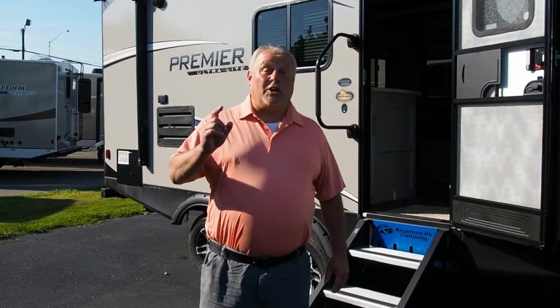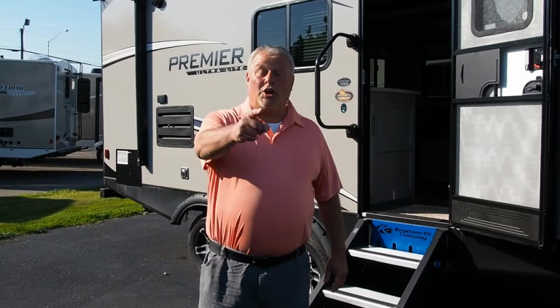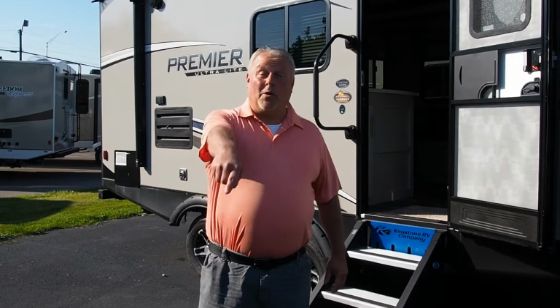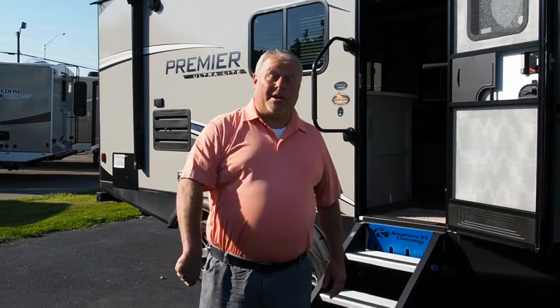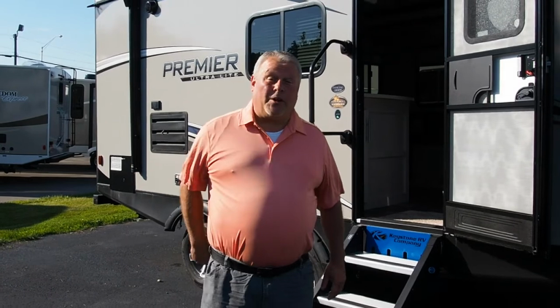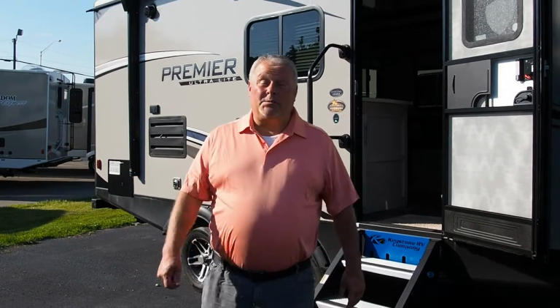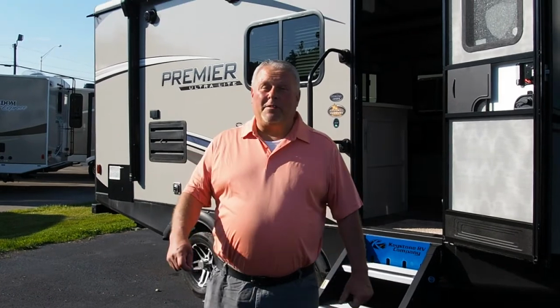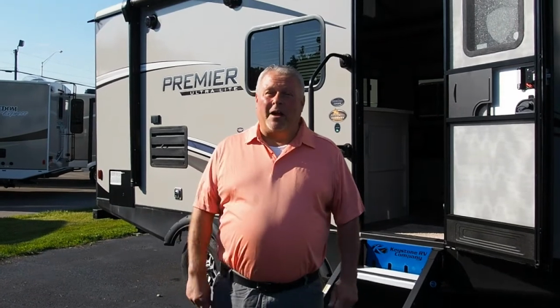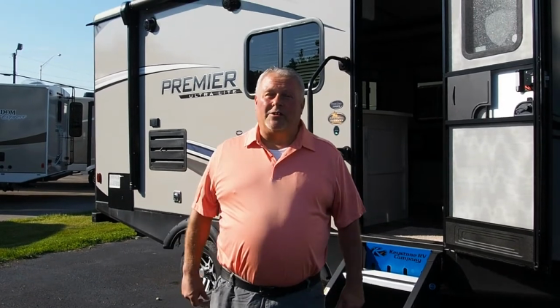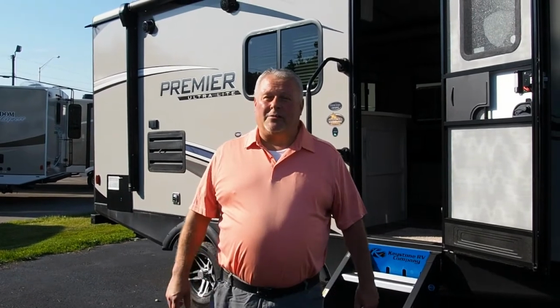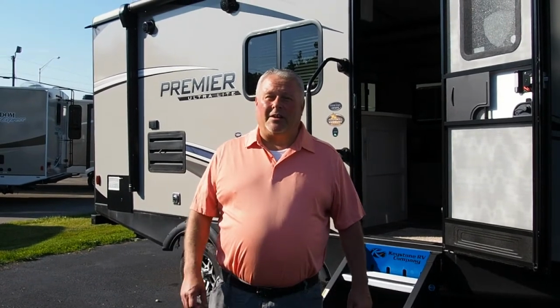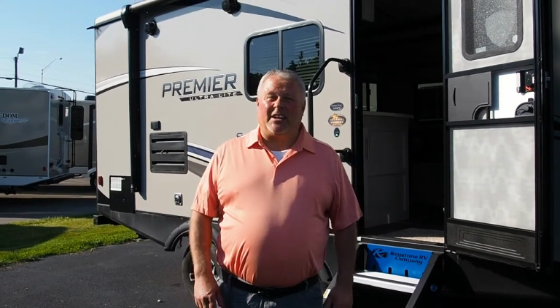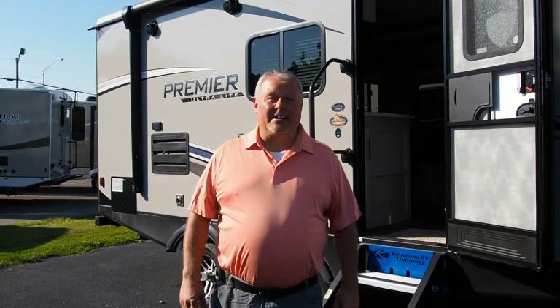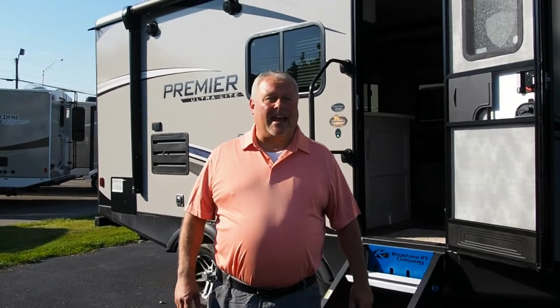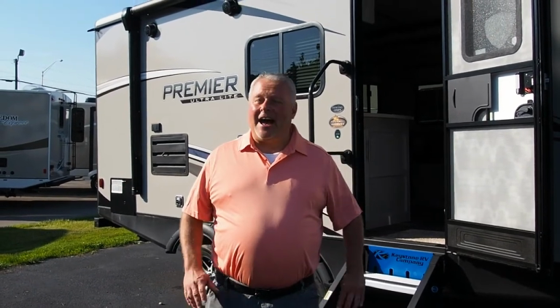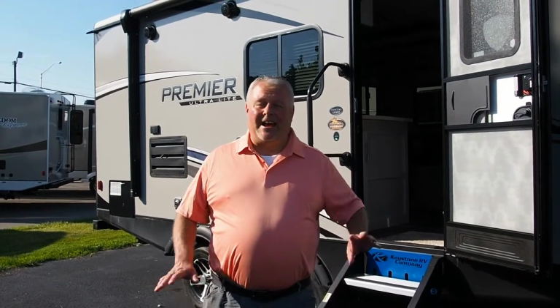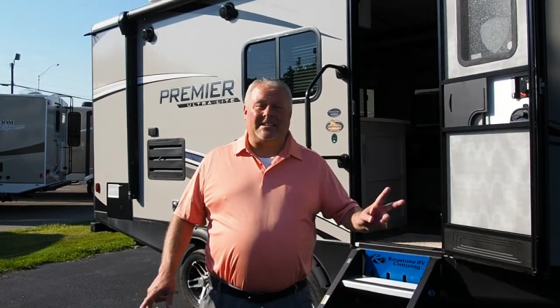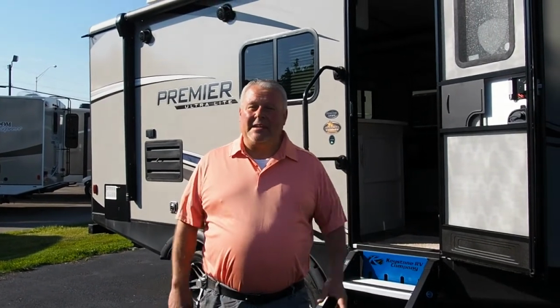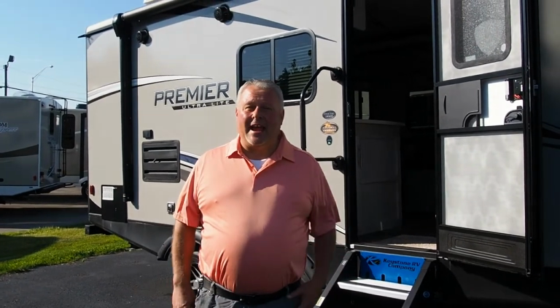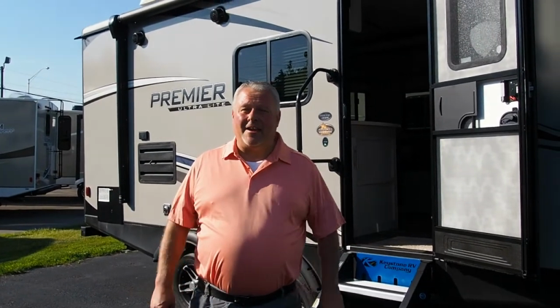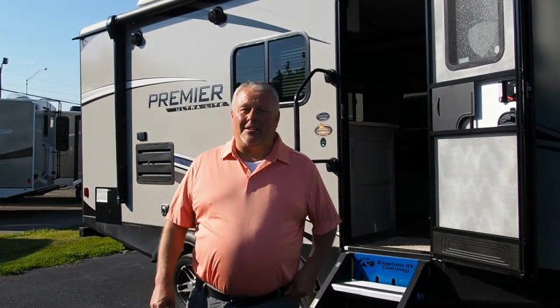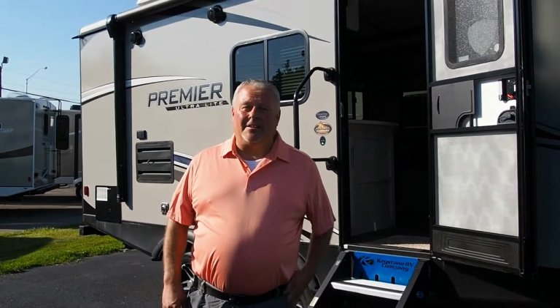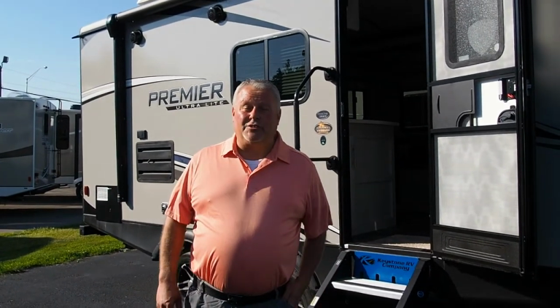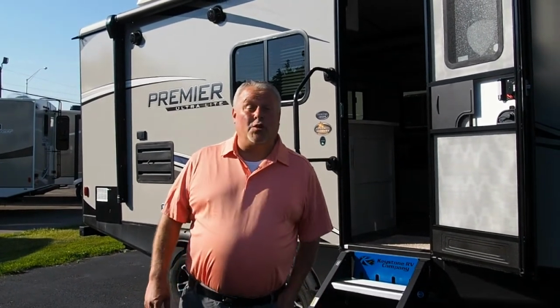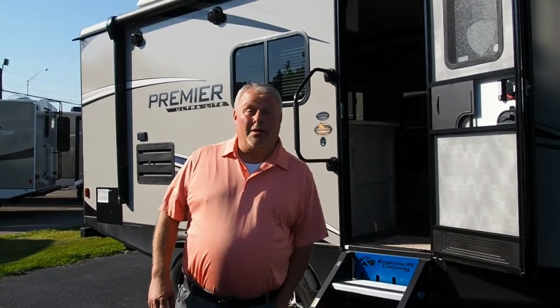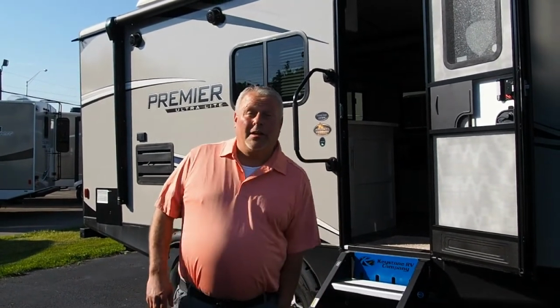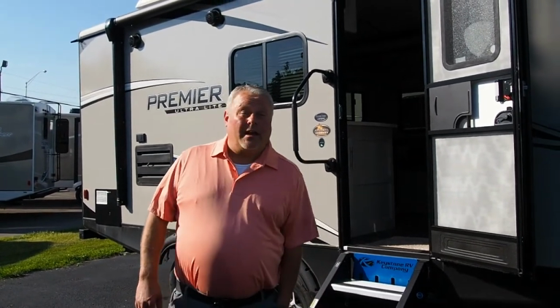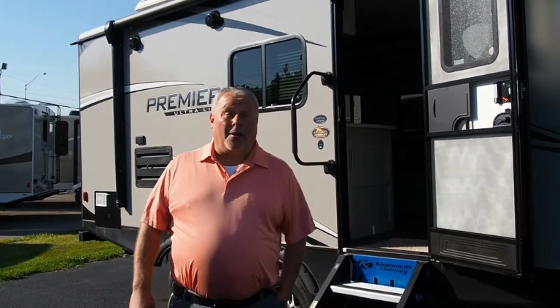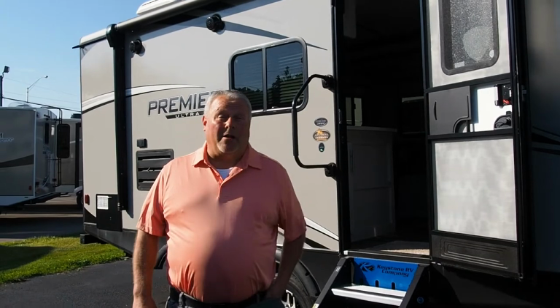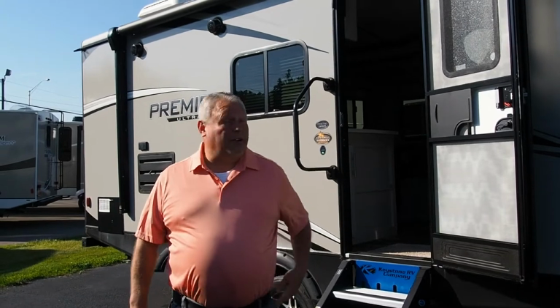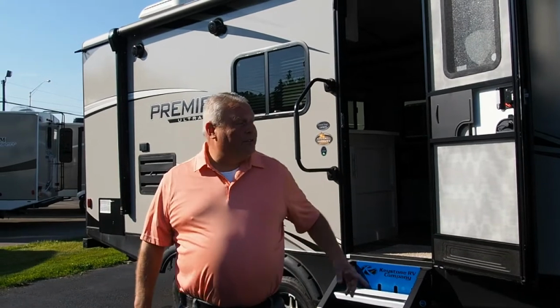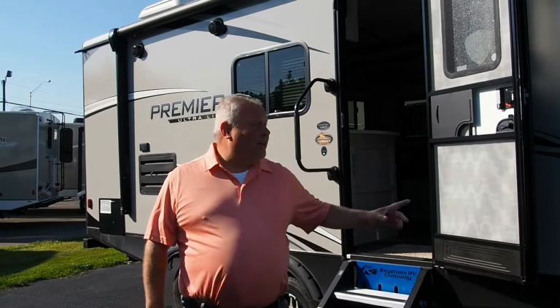Good morning. Chris Smith, Modern Trailer Sales here. It's a hot, hot, steamy day here at the end of June here at Modern Trailer Sales.